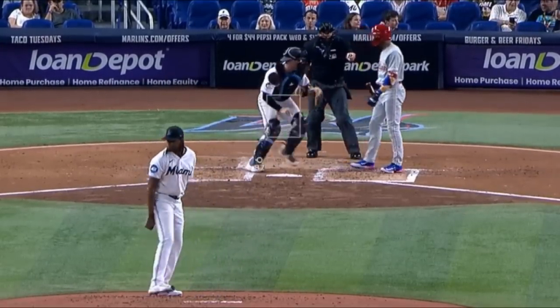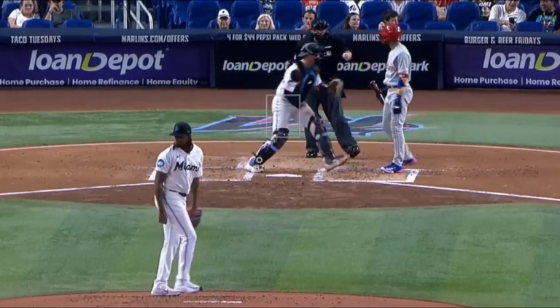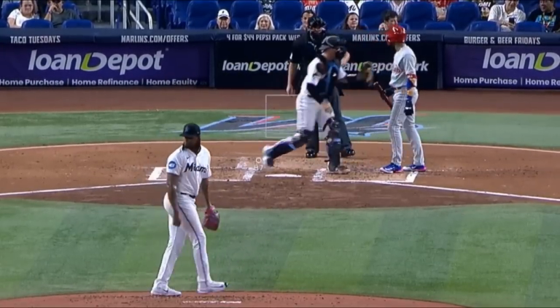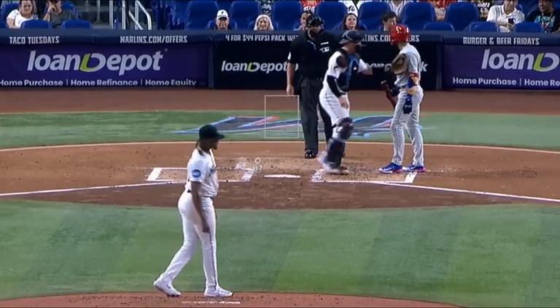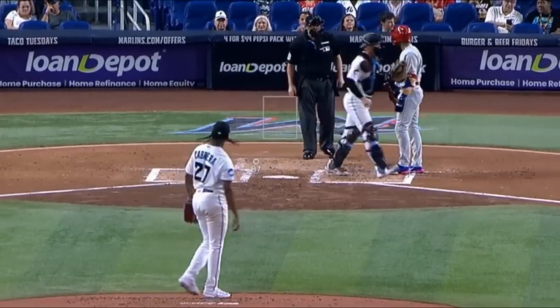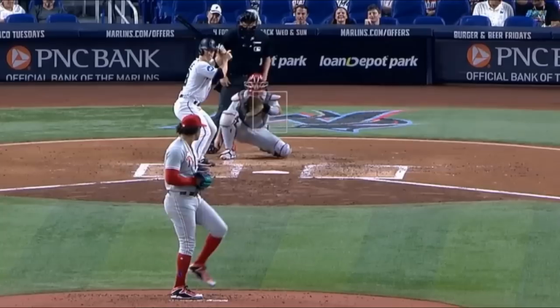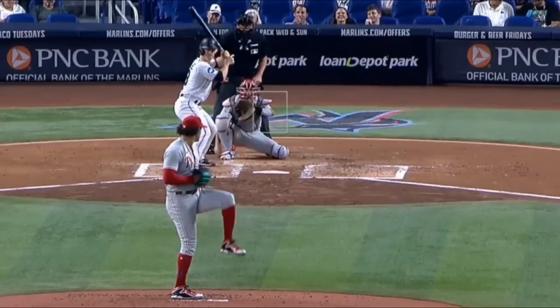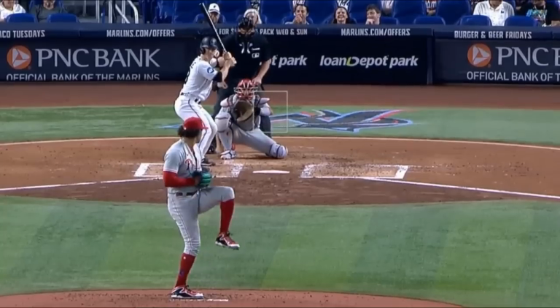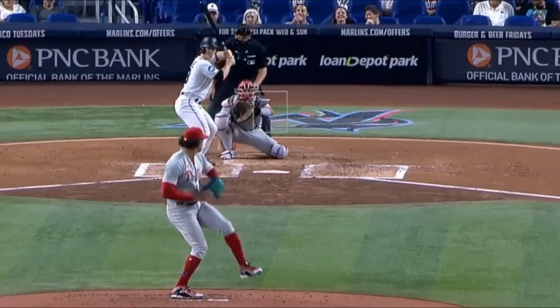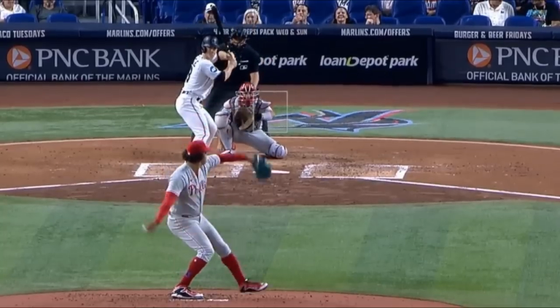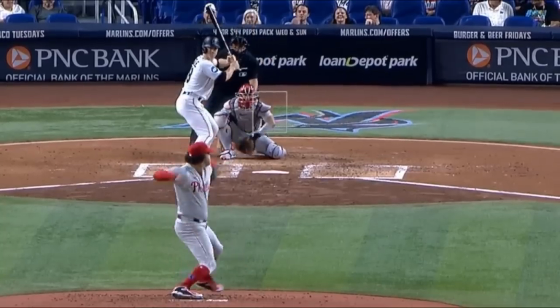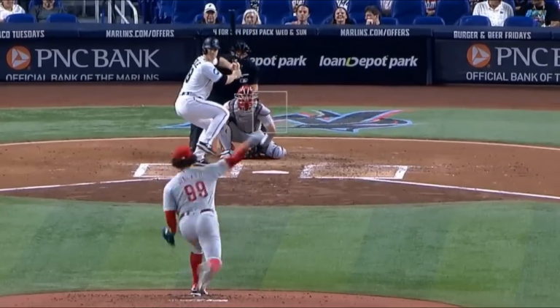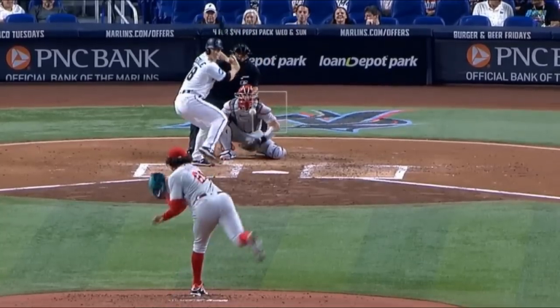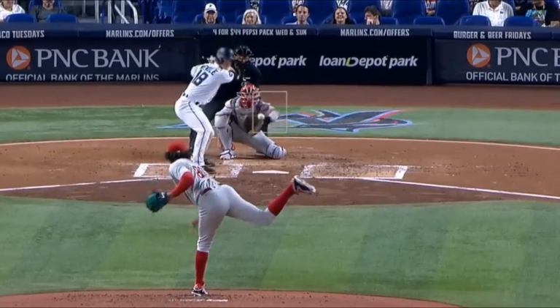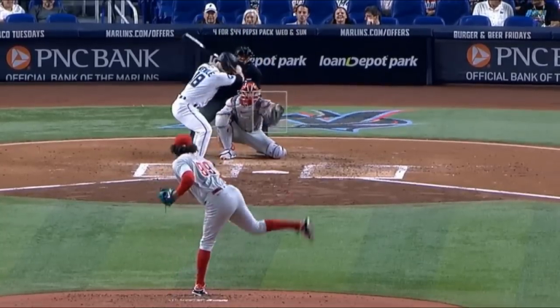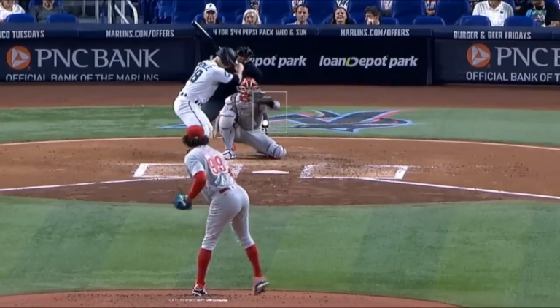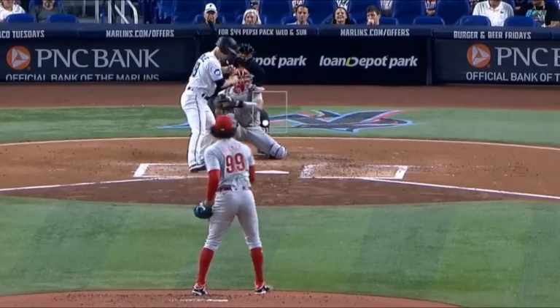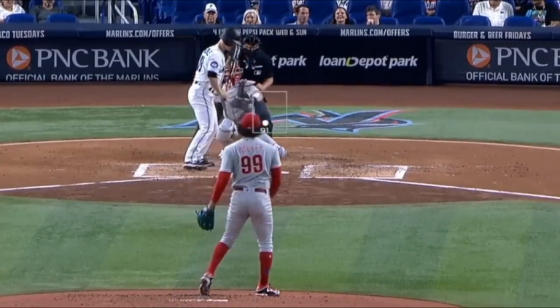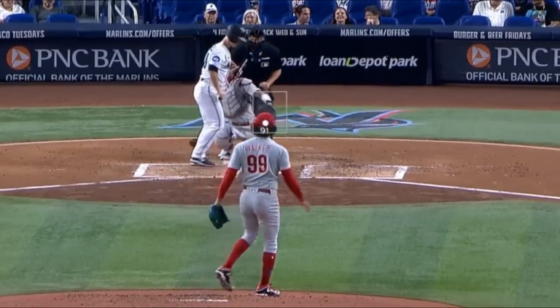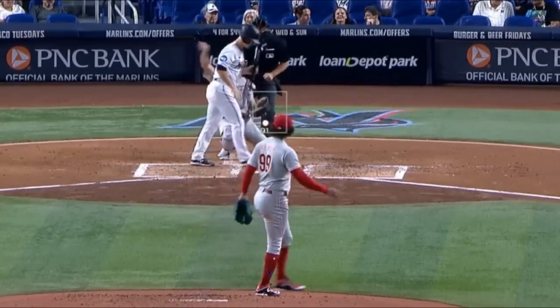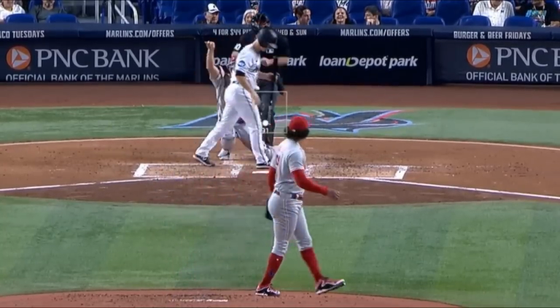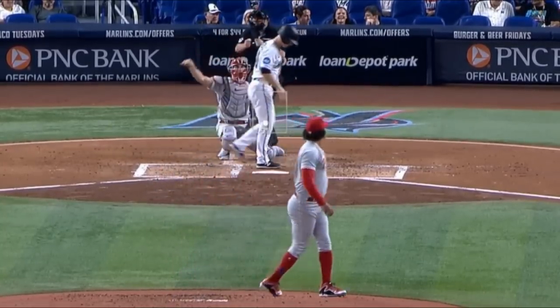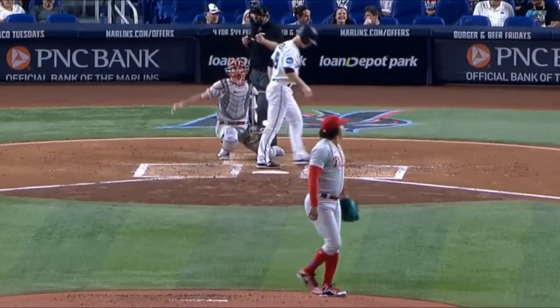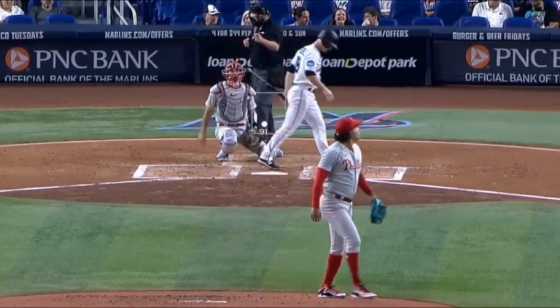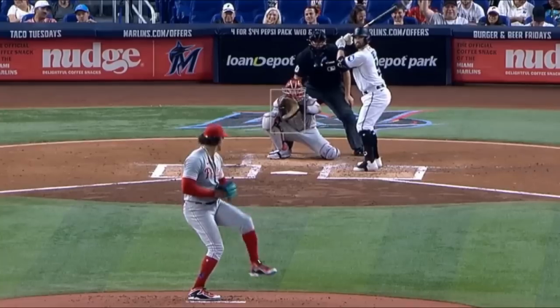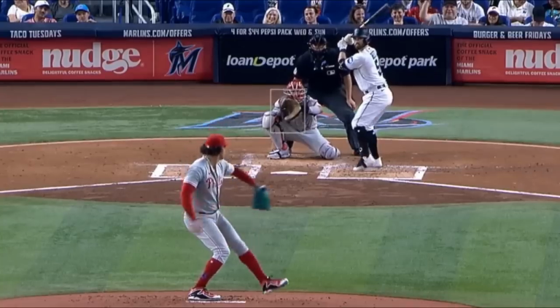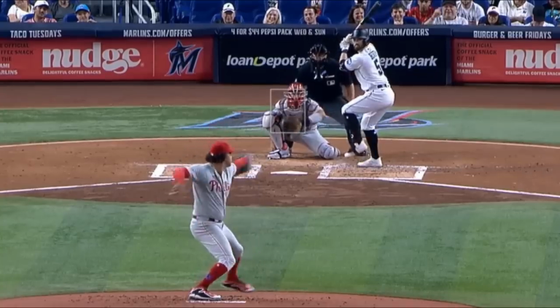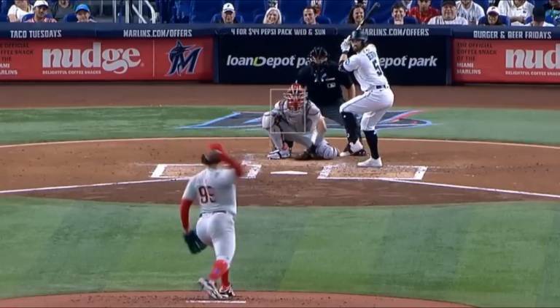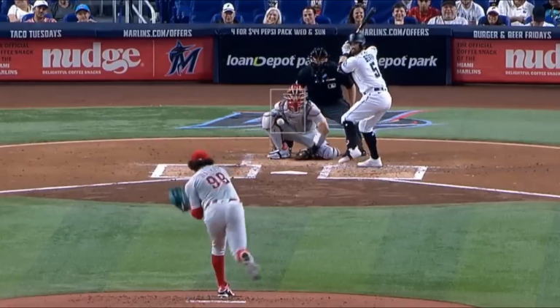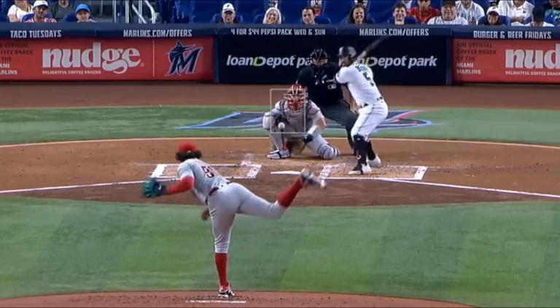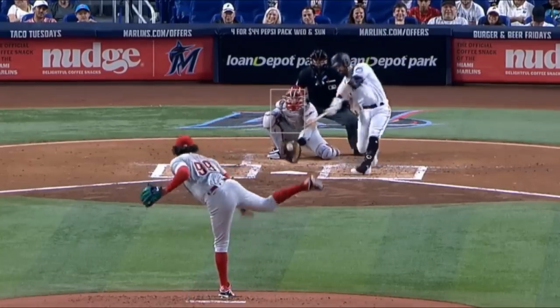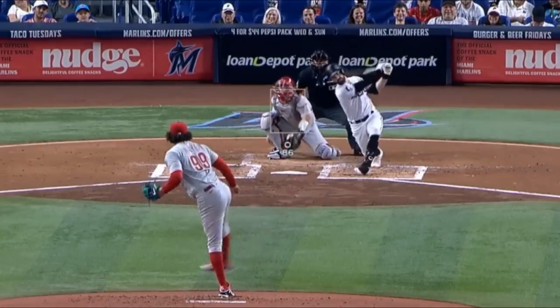He faced Ty Walker who had four Ks in six and two-thirds innings giving up two runs, and had these splitters.